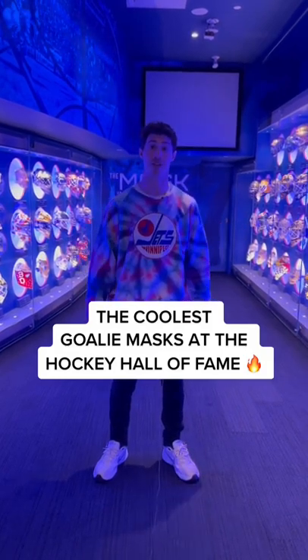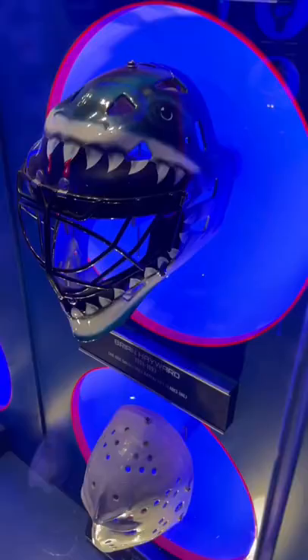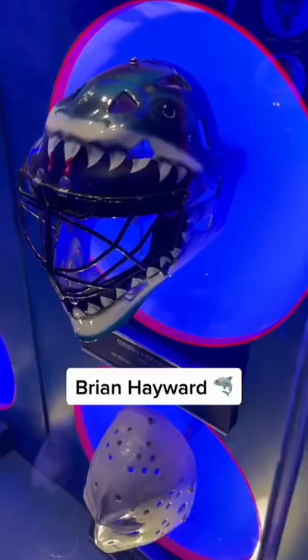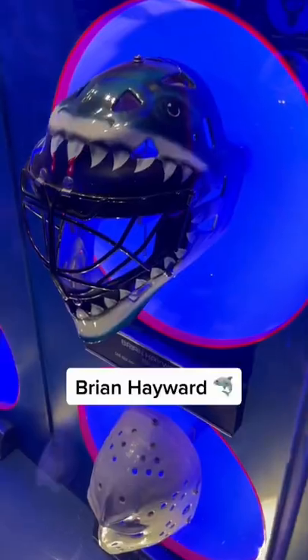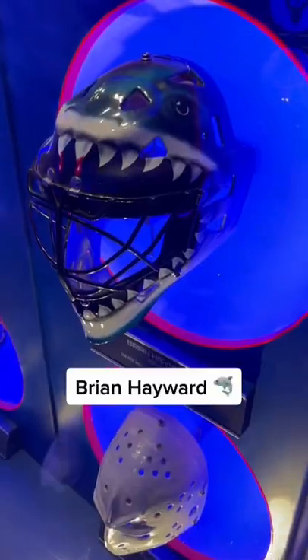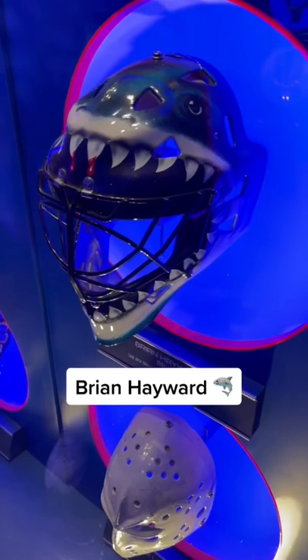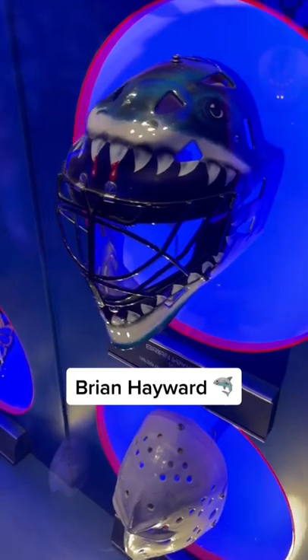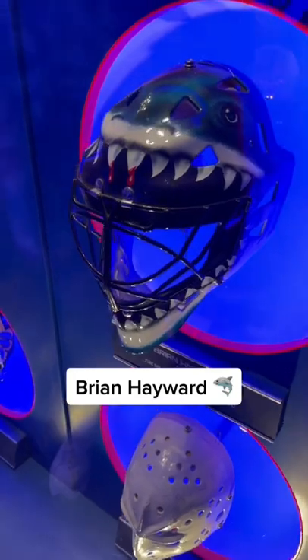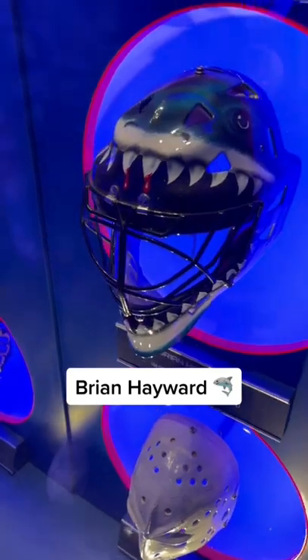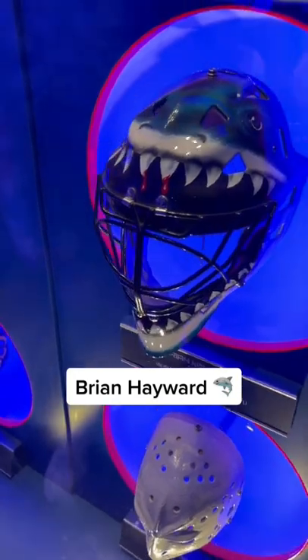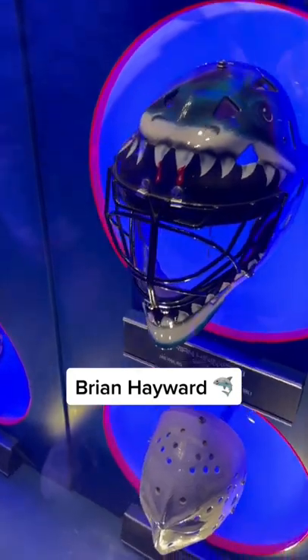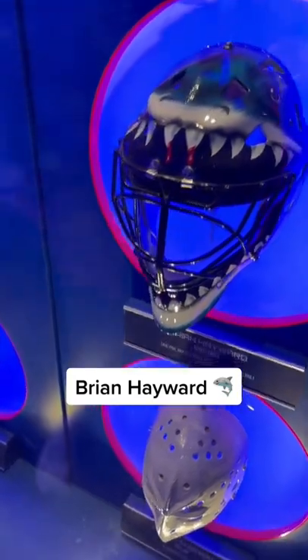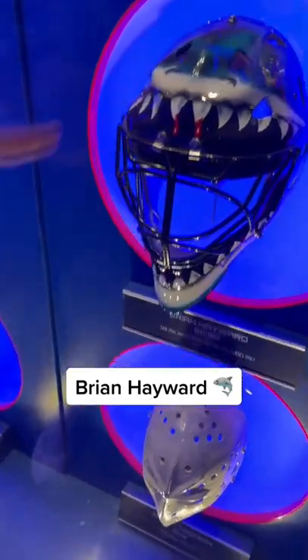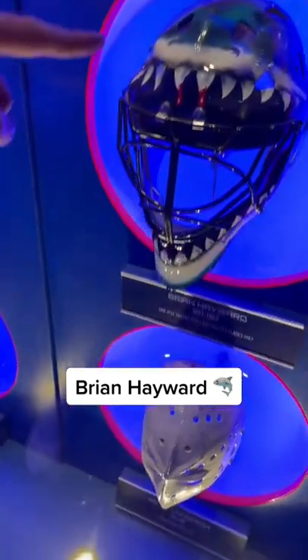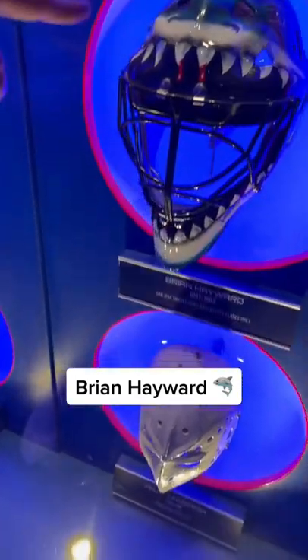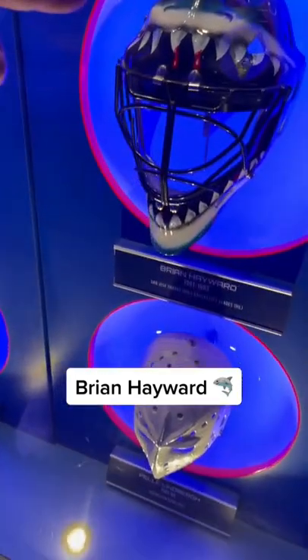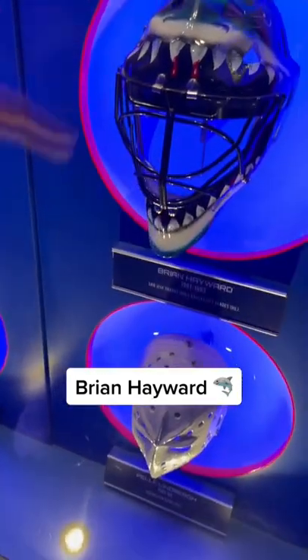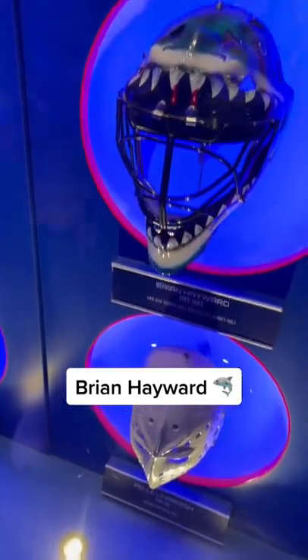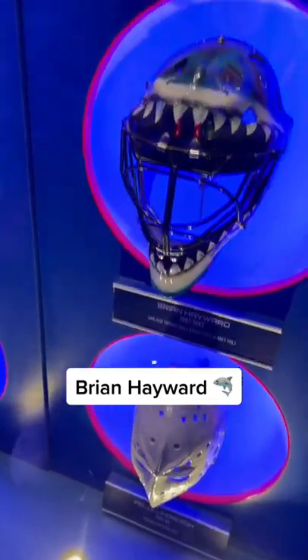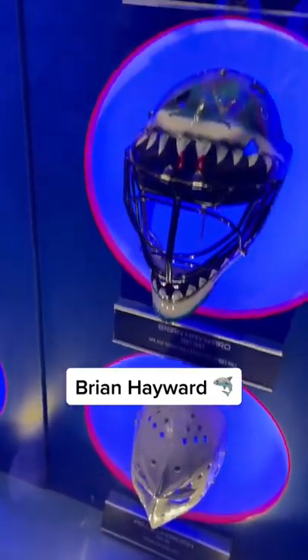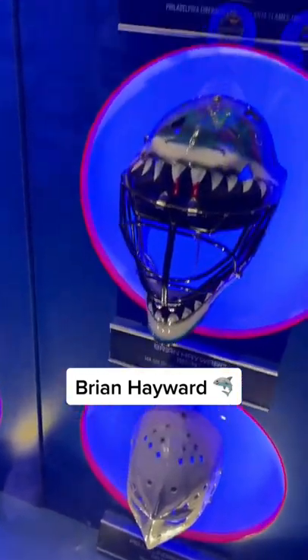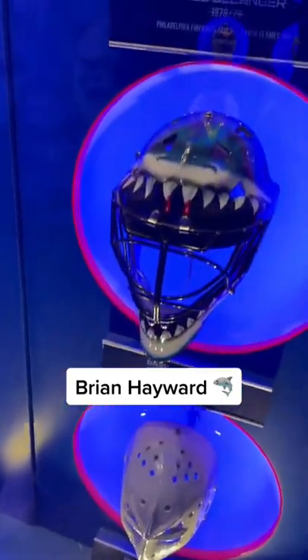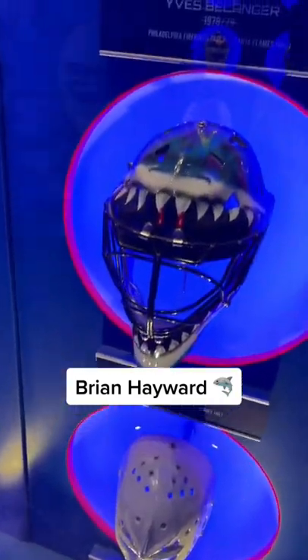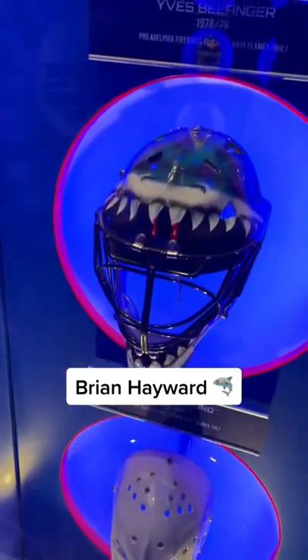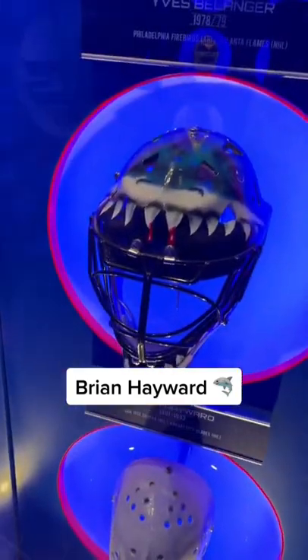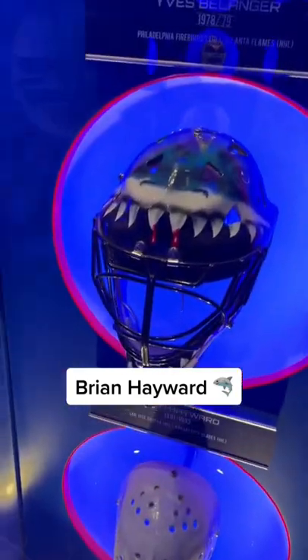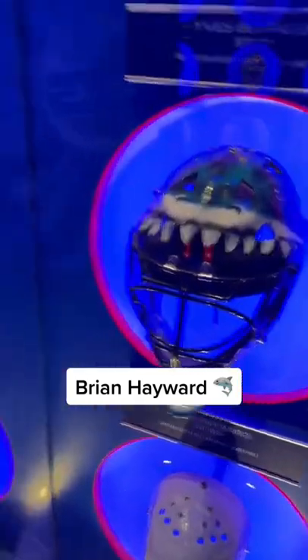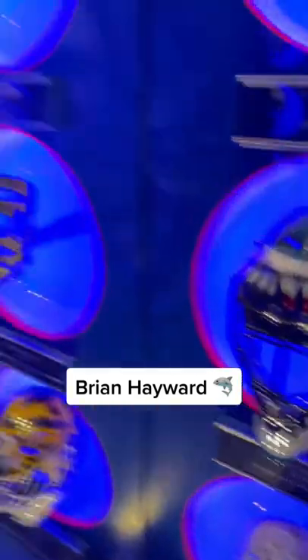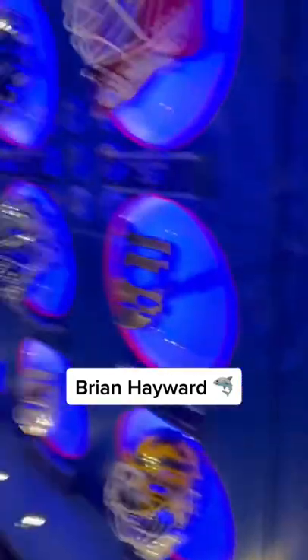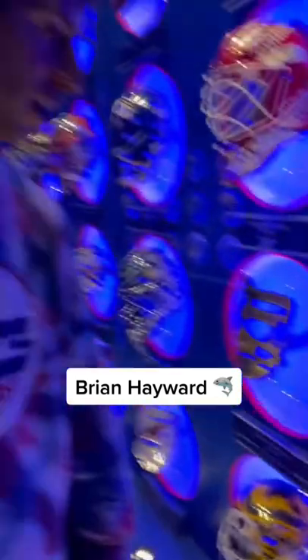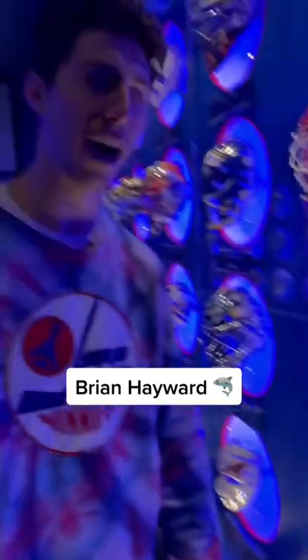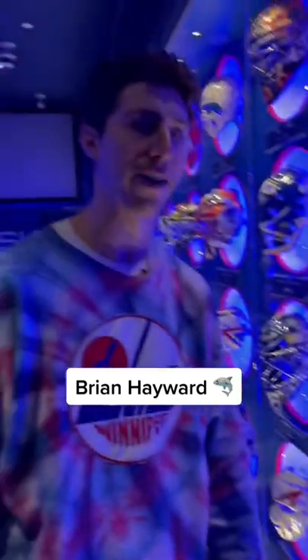Look at that Brian Hayward bucket. The blood on the teeth. Unreal.